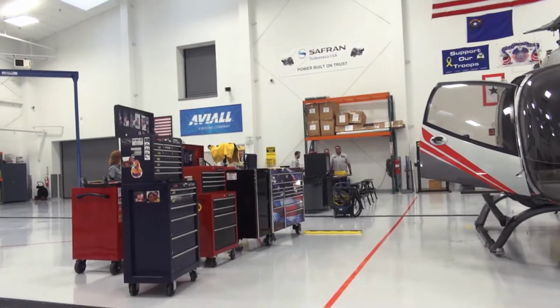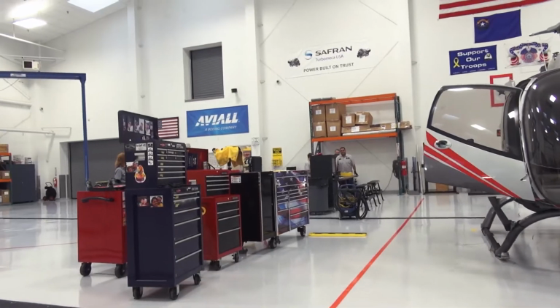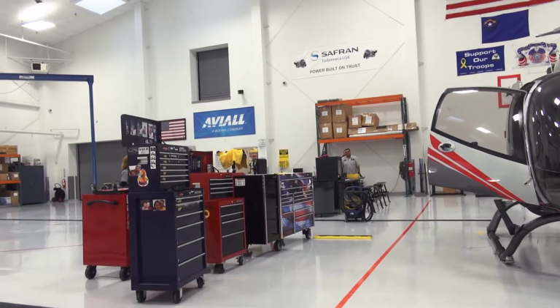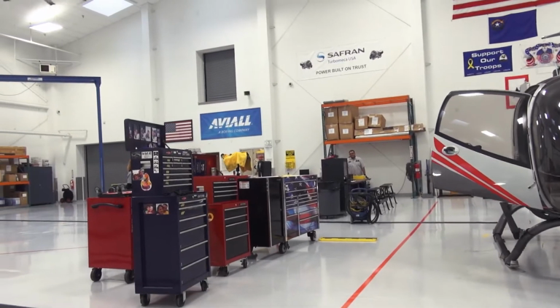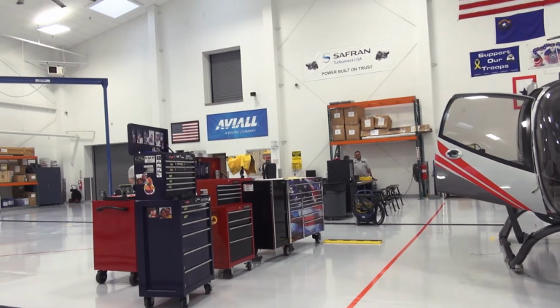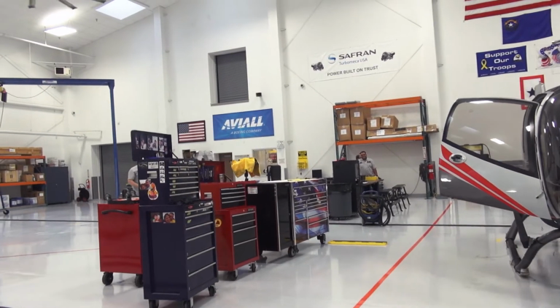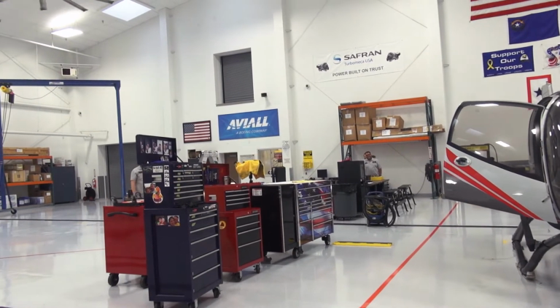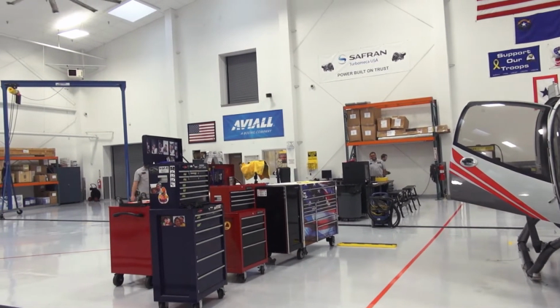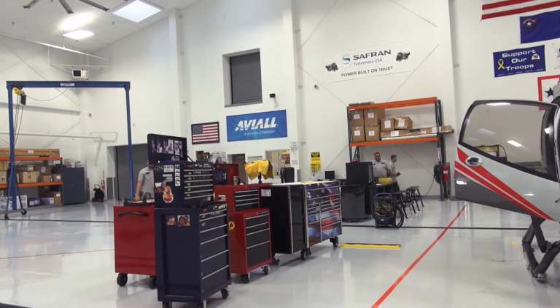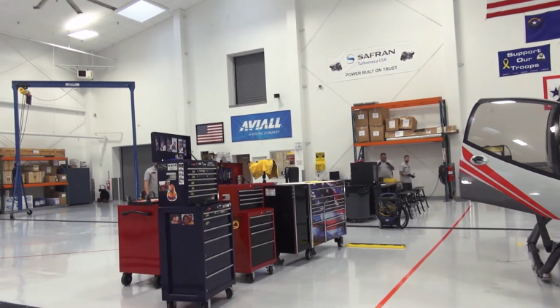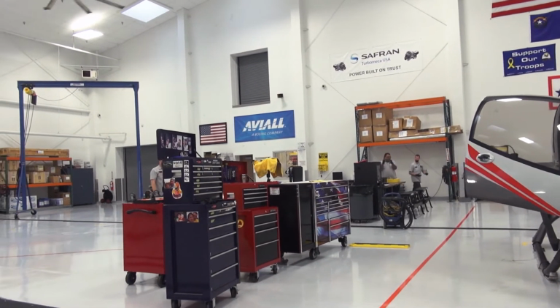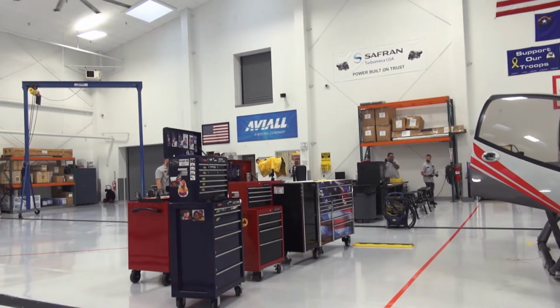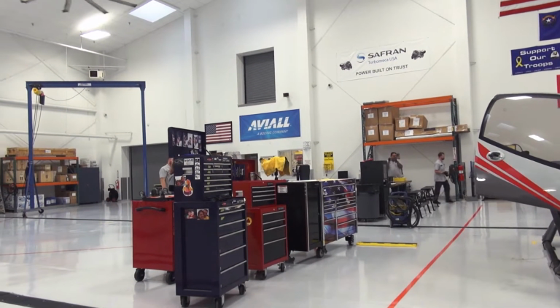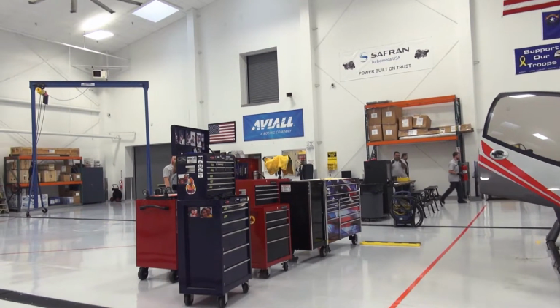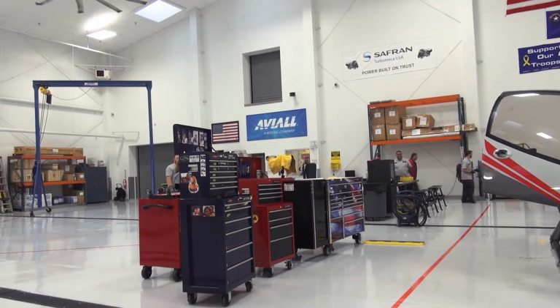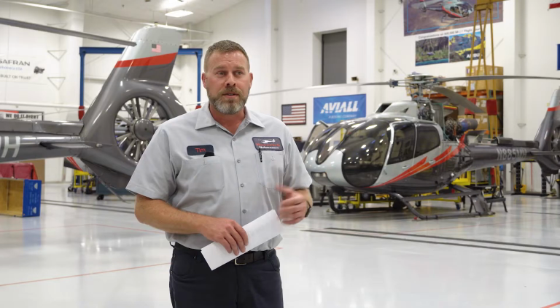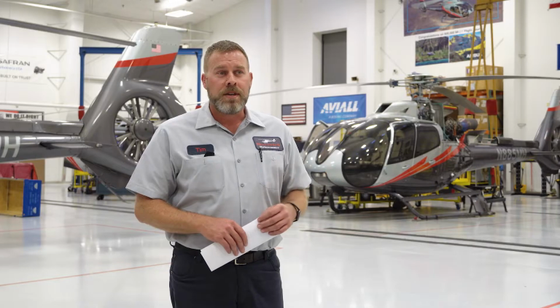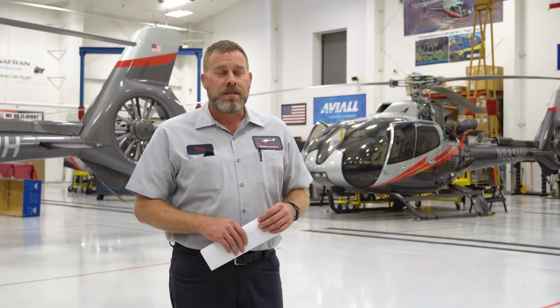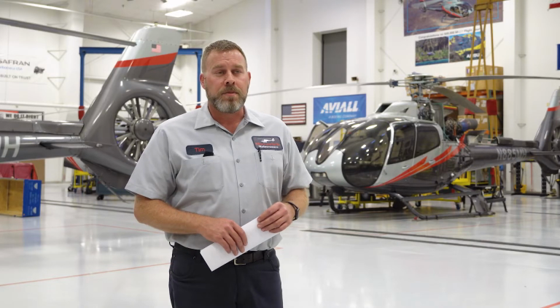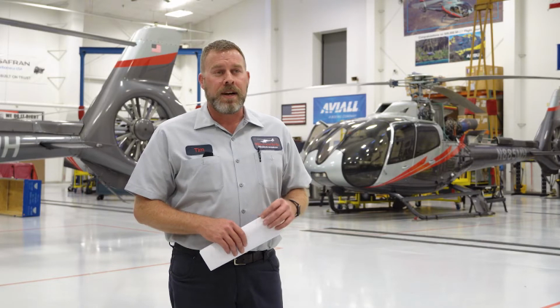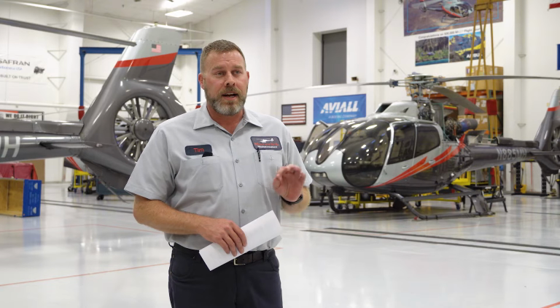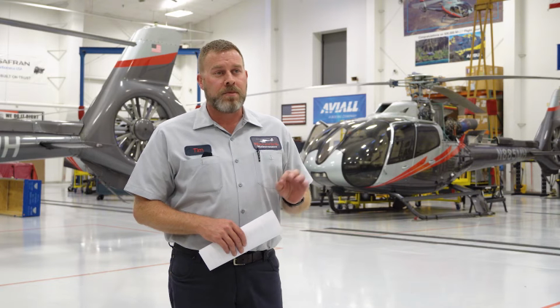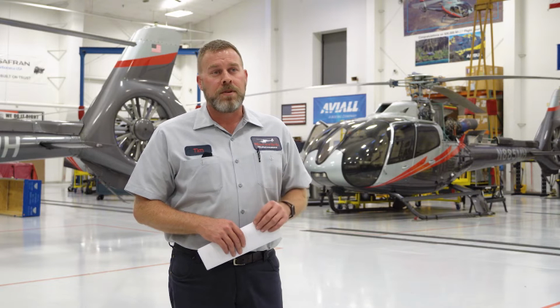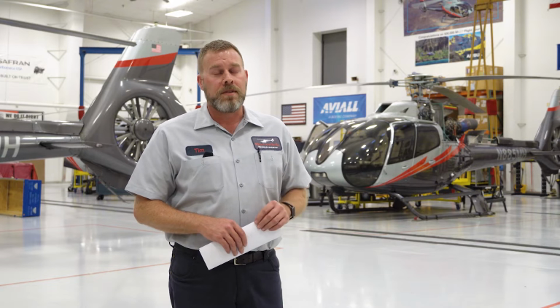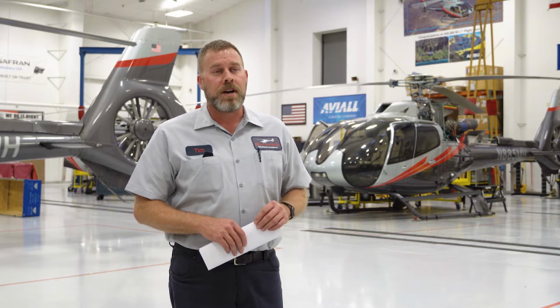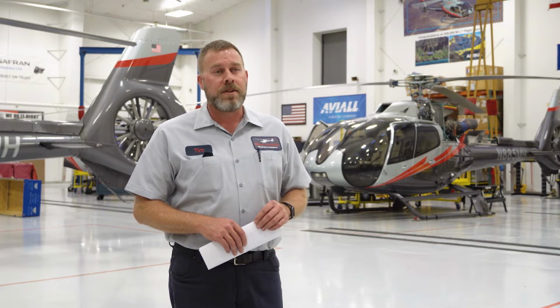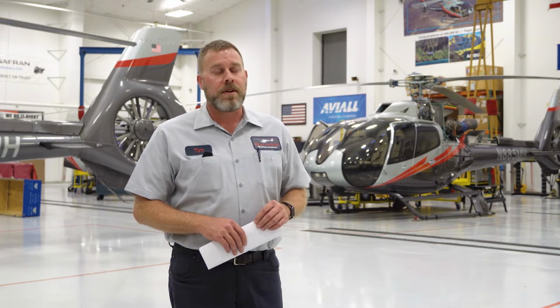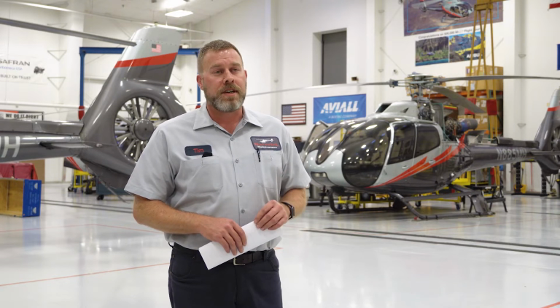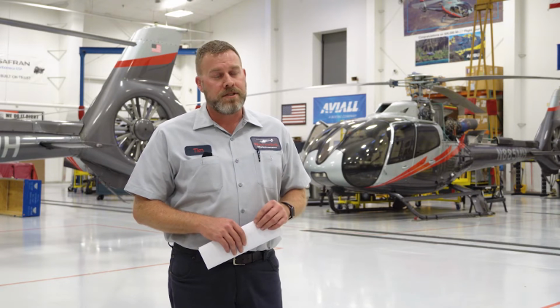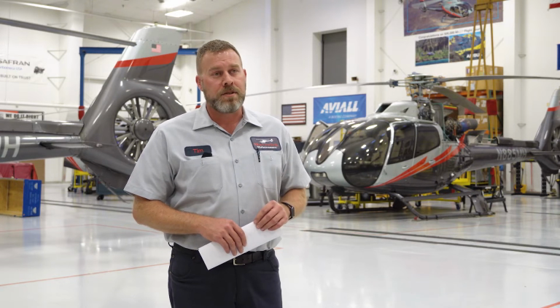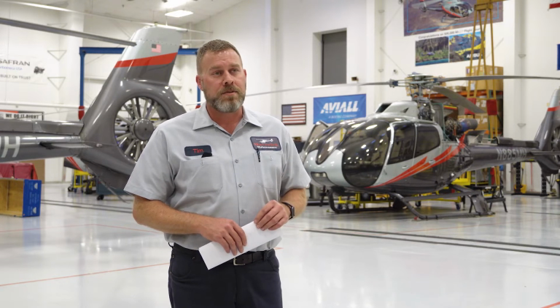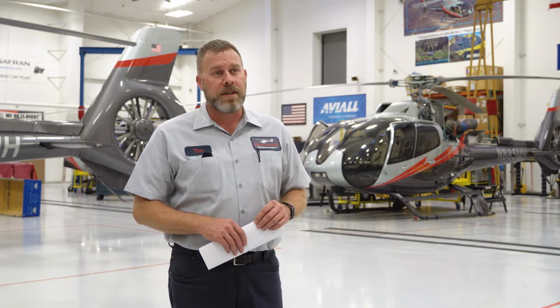It's a facility that's well-lit, it's heated, it's cooled, so that we provide an optimal environment for our technicians to work within.